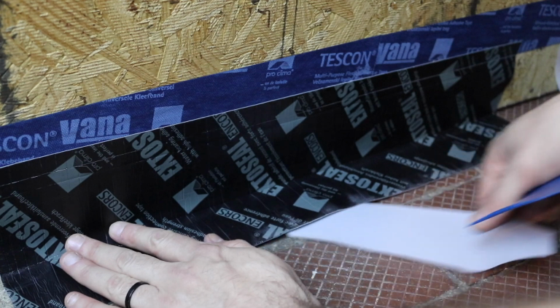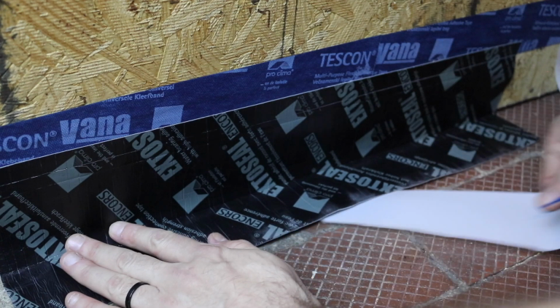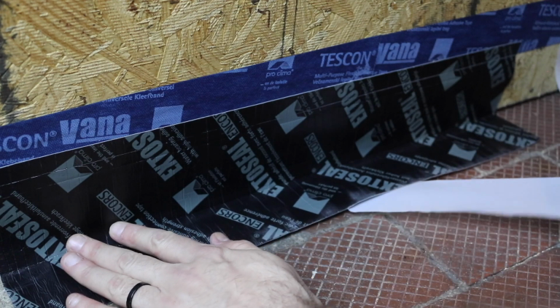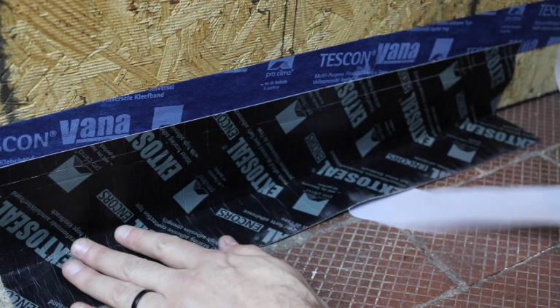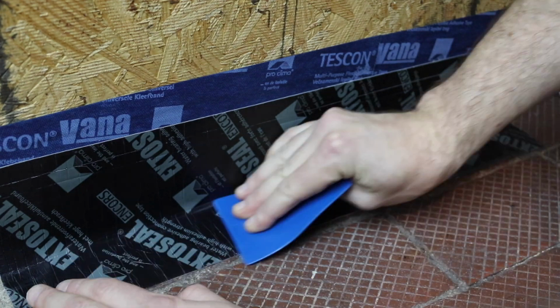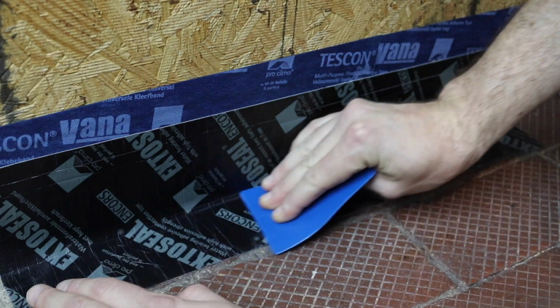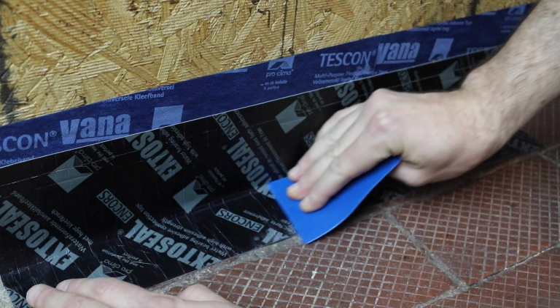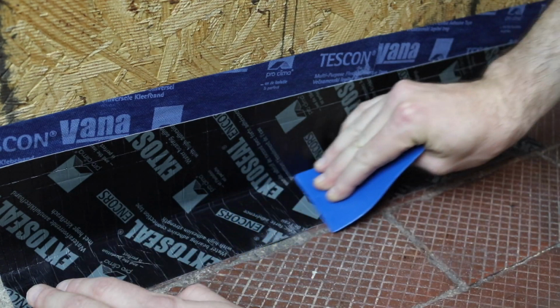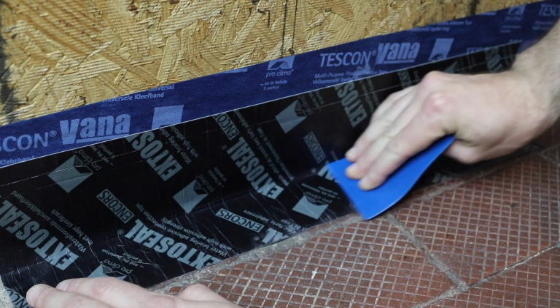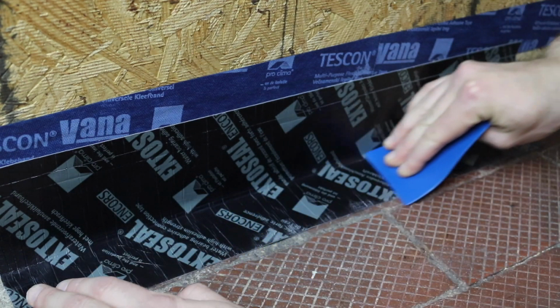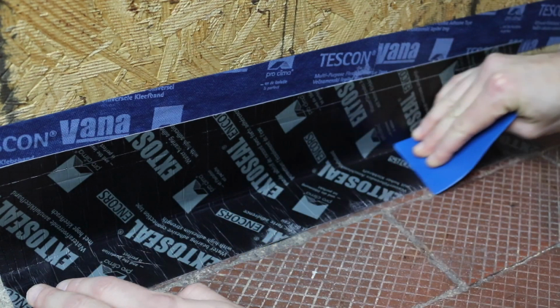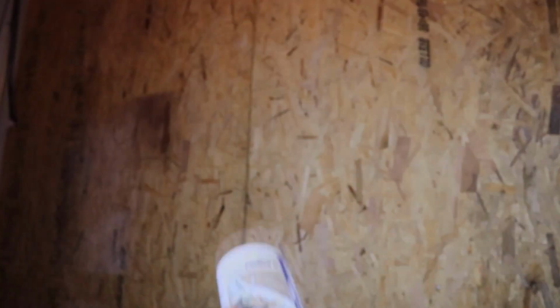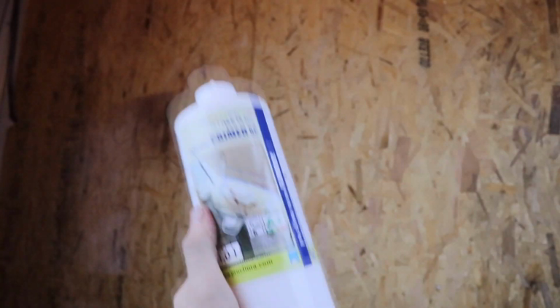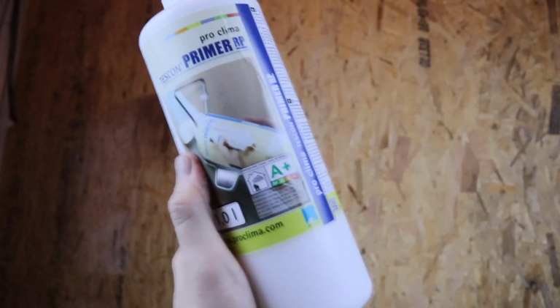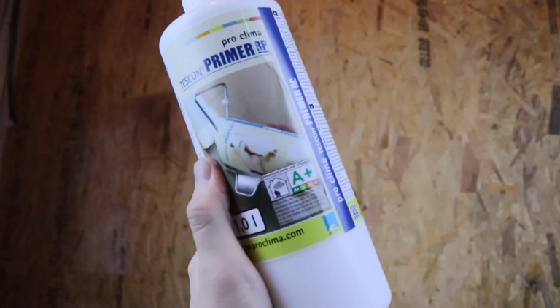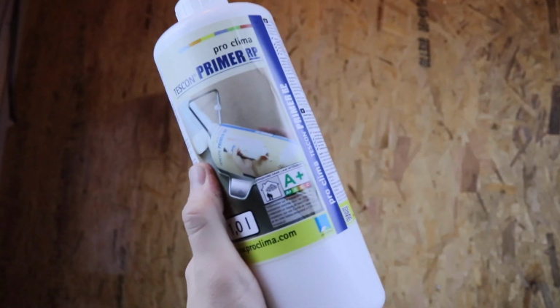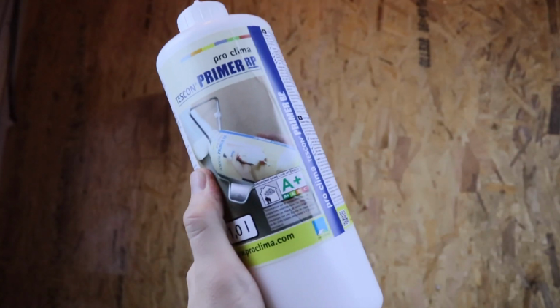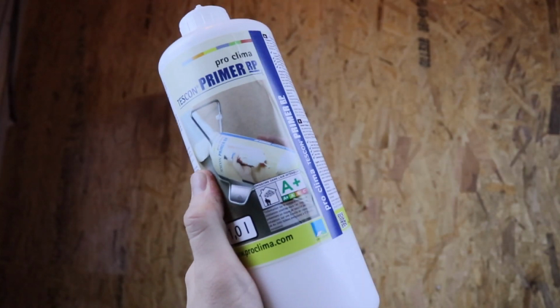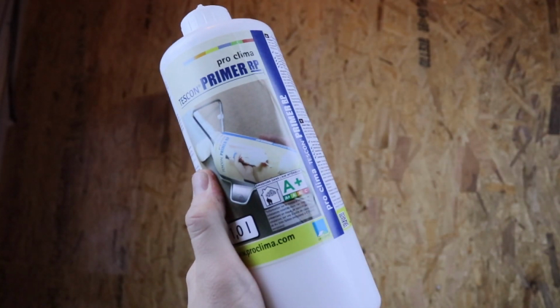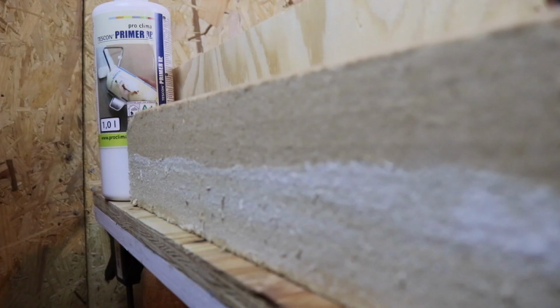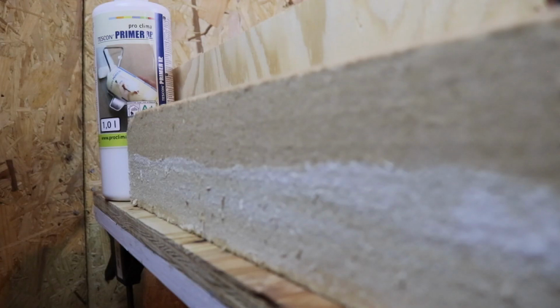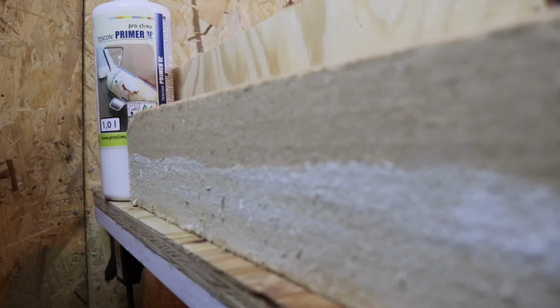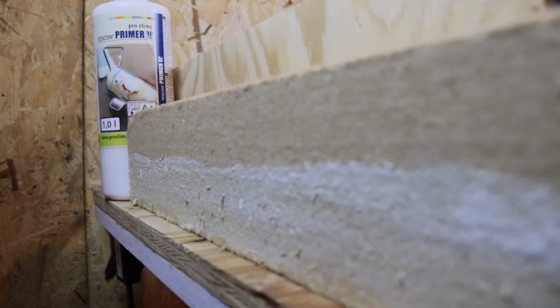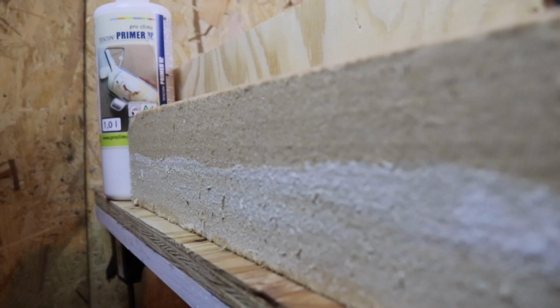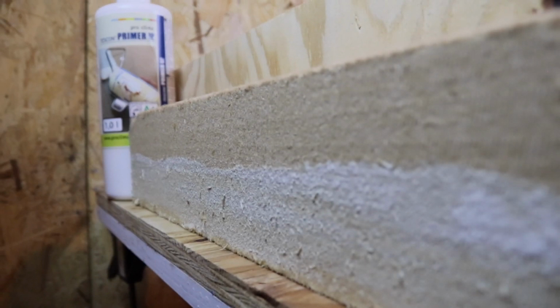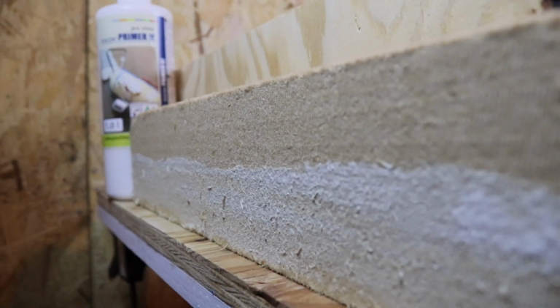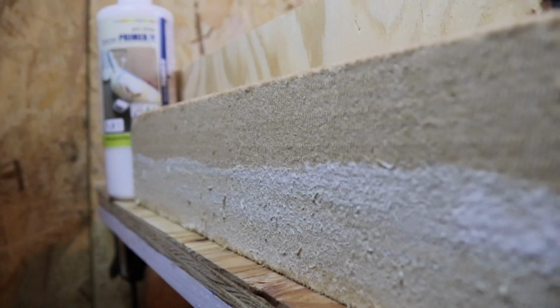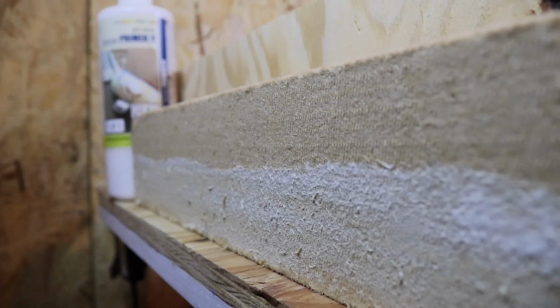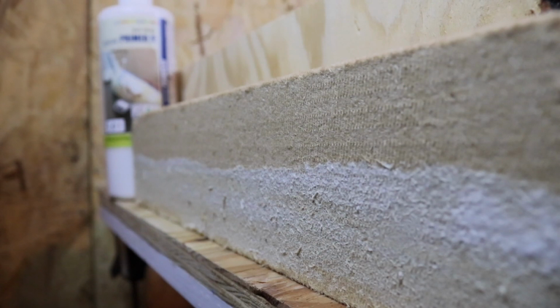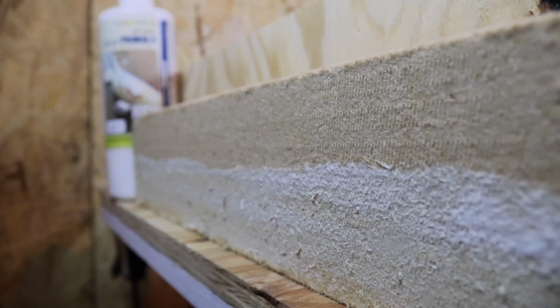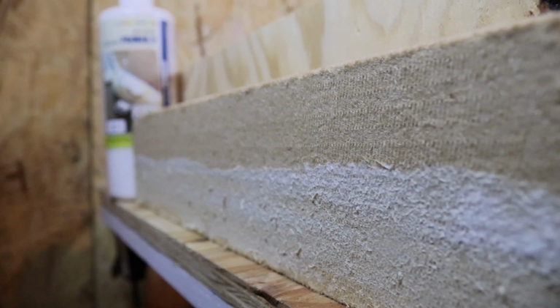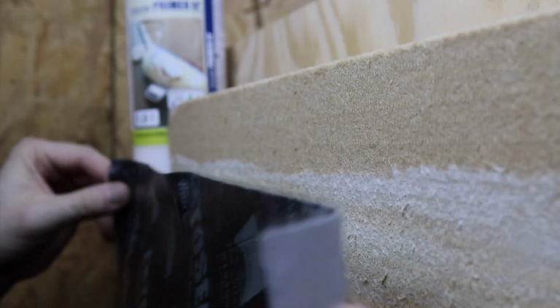Use Tuscon Primer RP to prepare rough, uneven, or porous surfaces like wood fiberboard insulation.